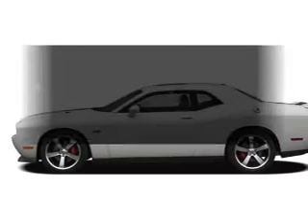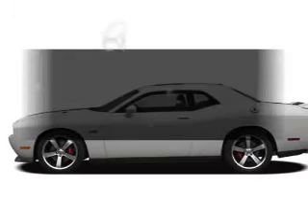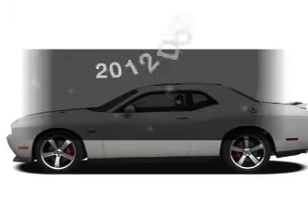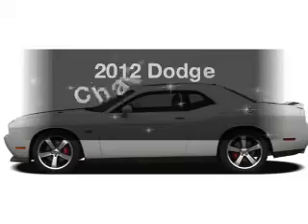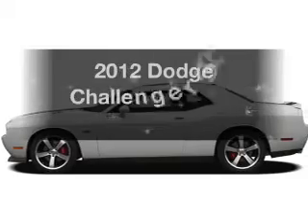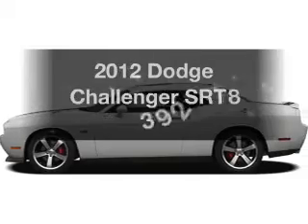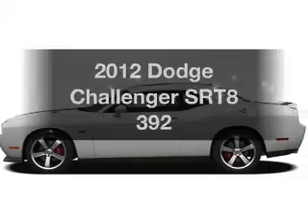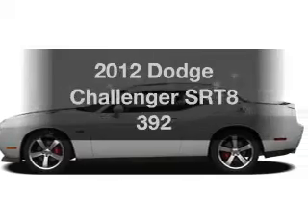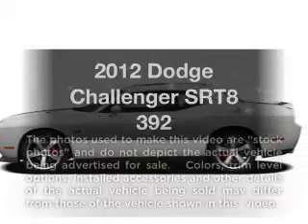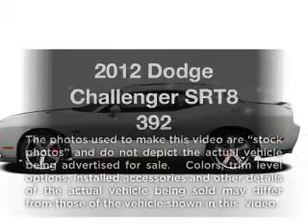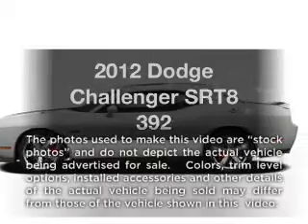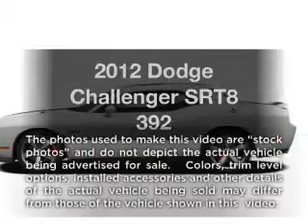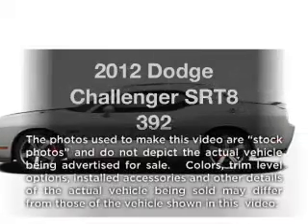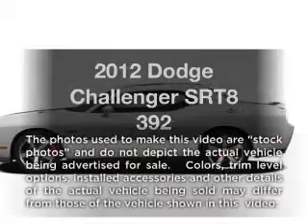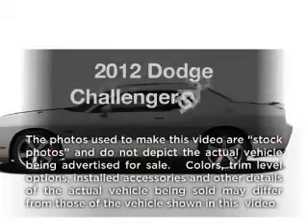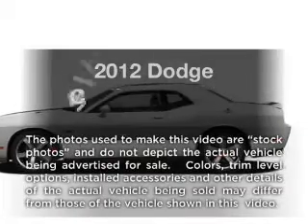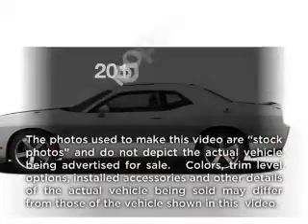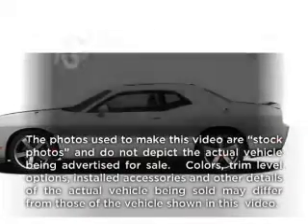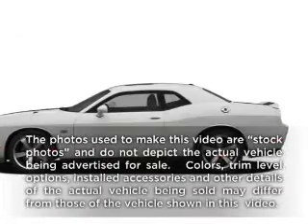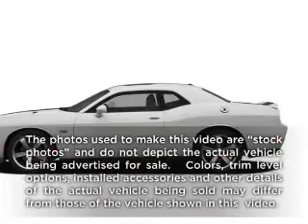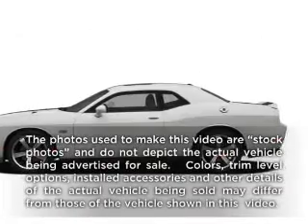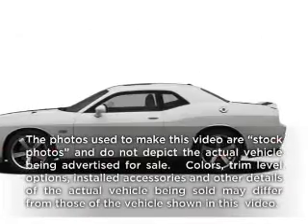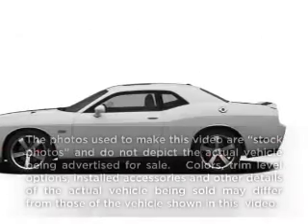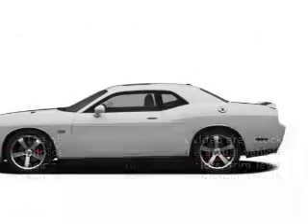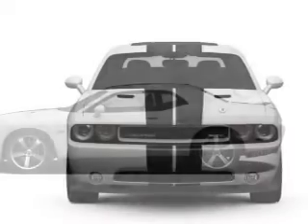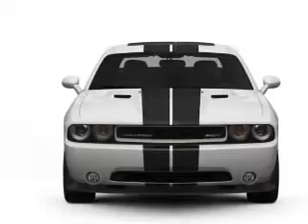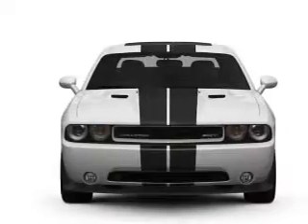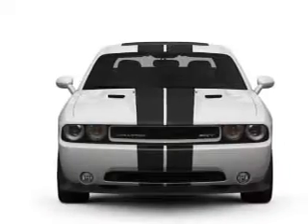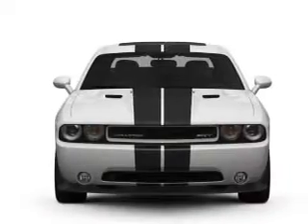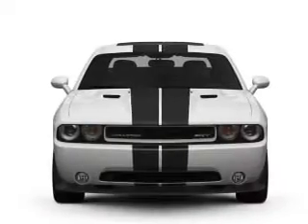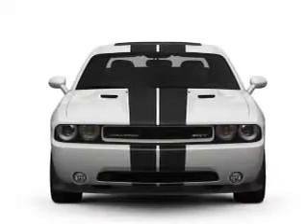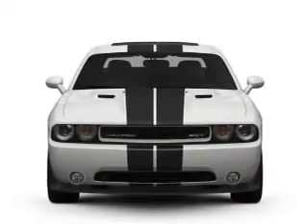Get noticed in this 2012 Dodge Challenger. This is the set of wheels you've been looking for.